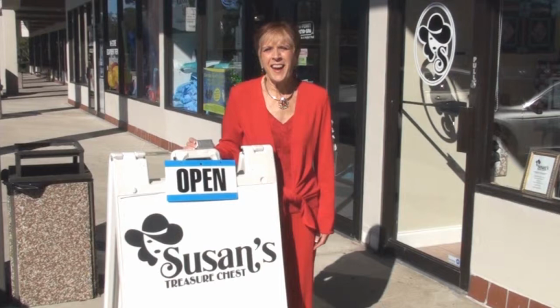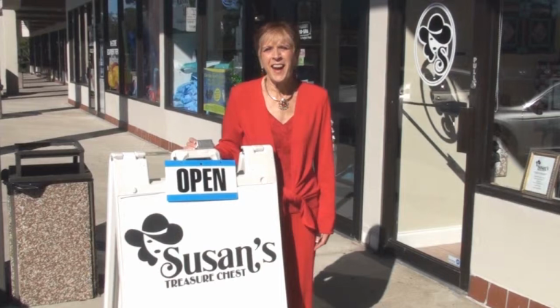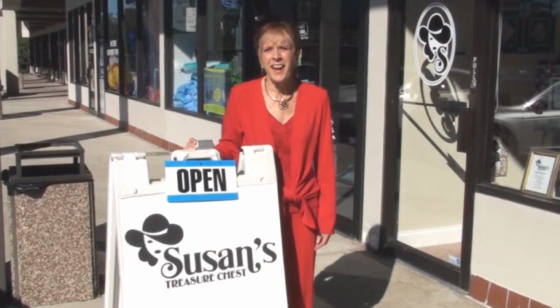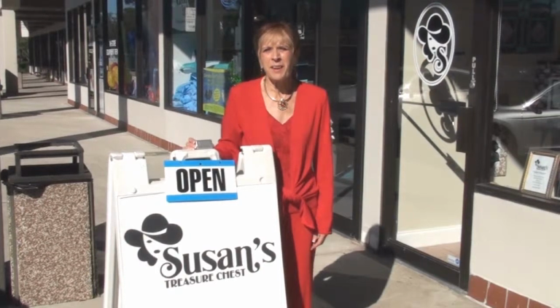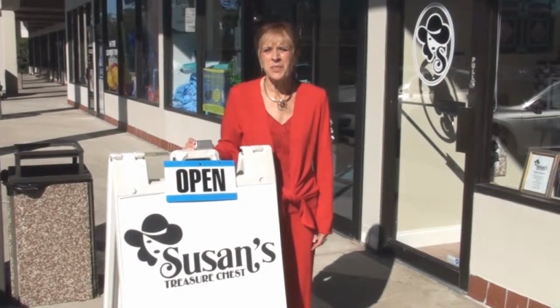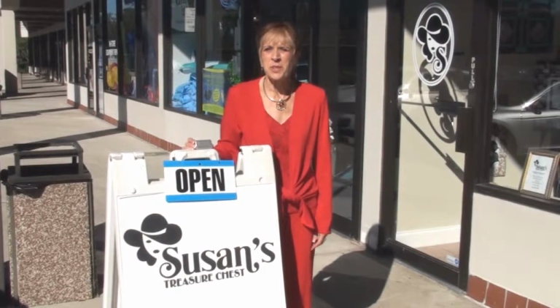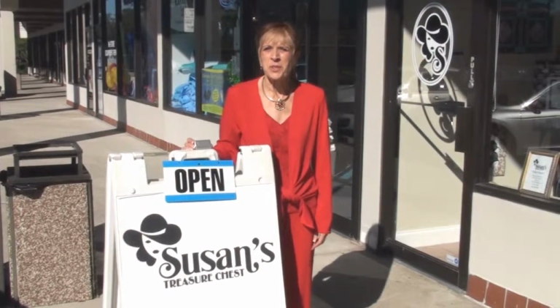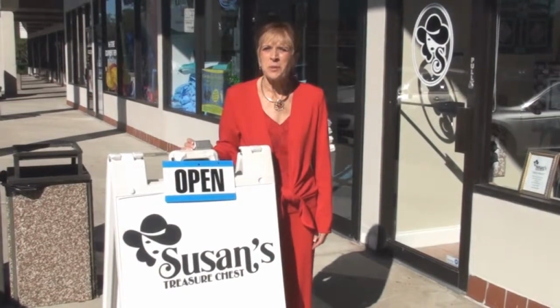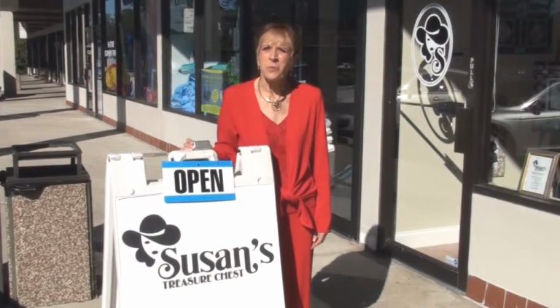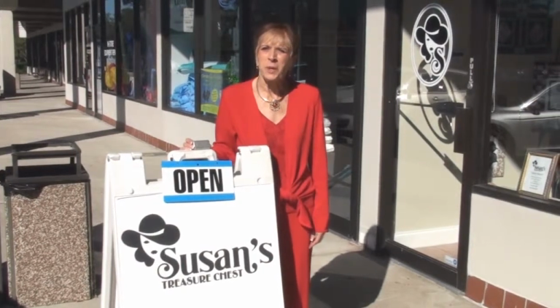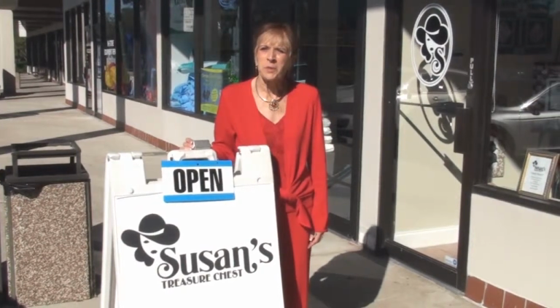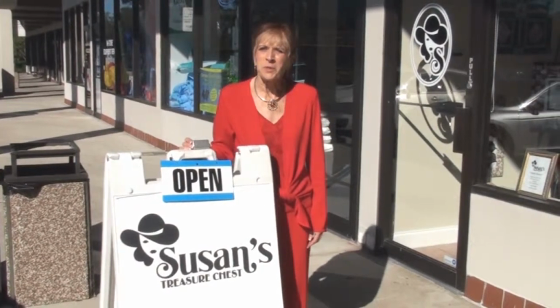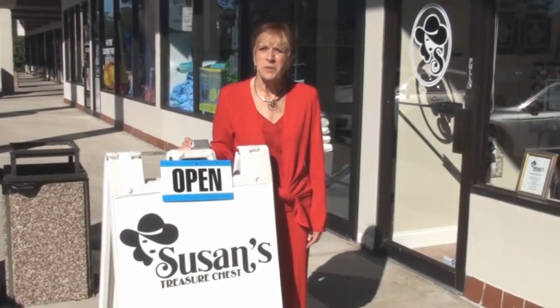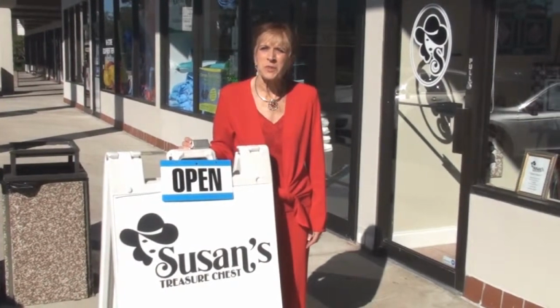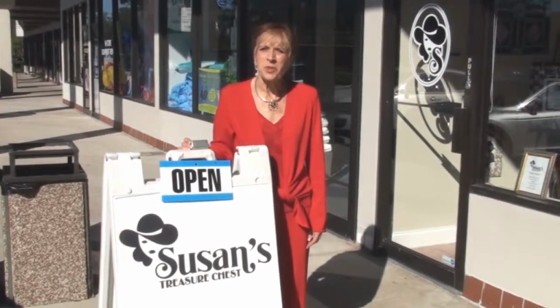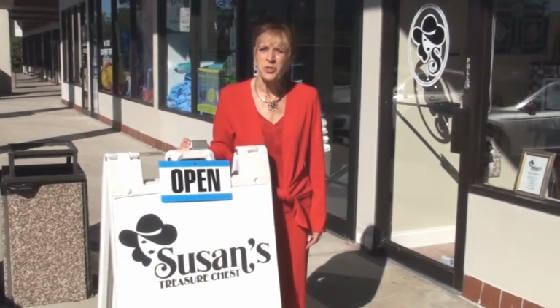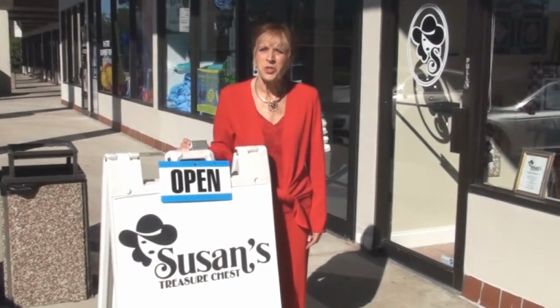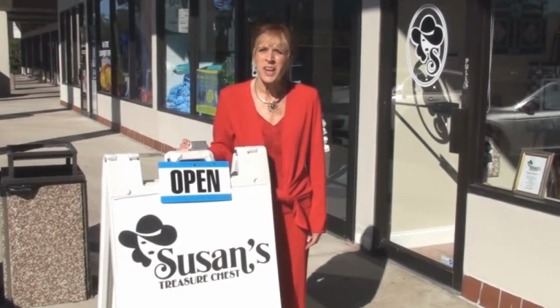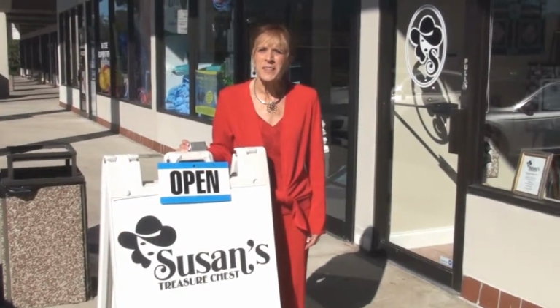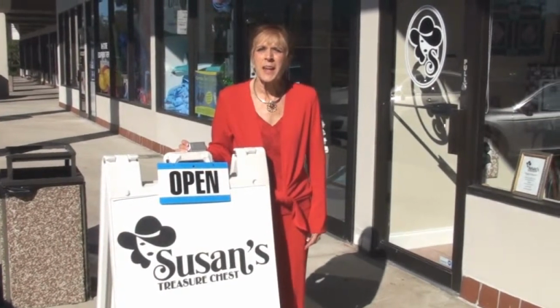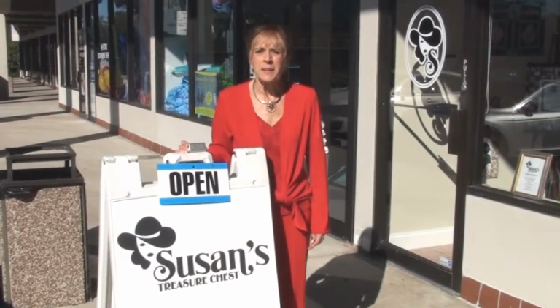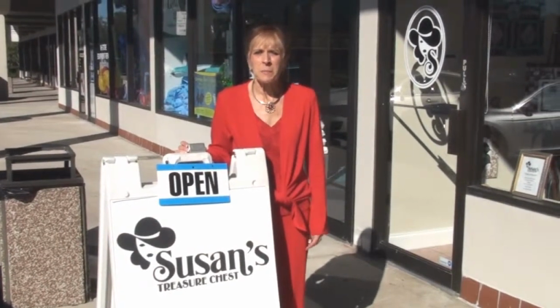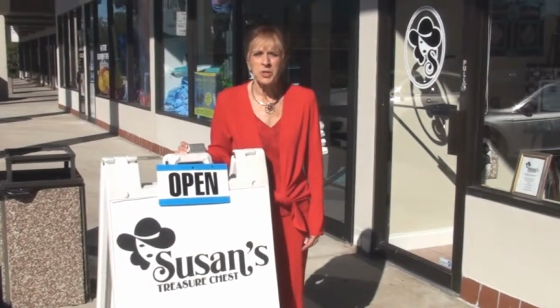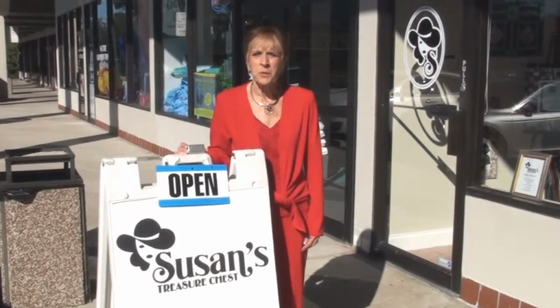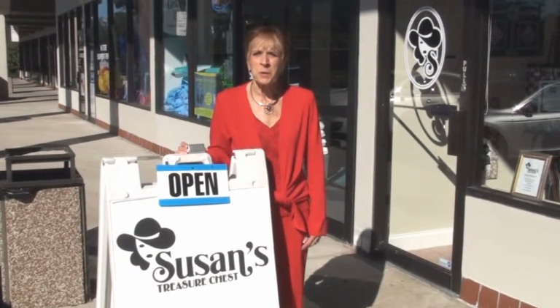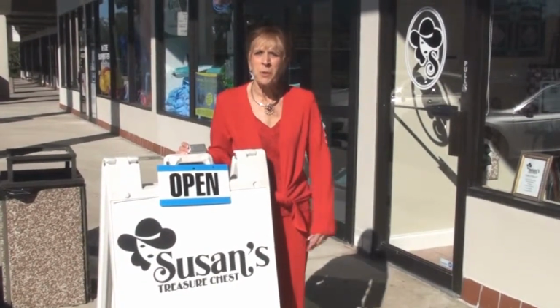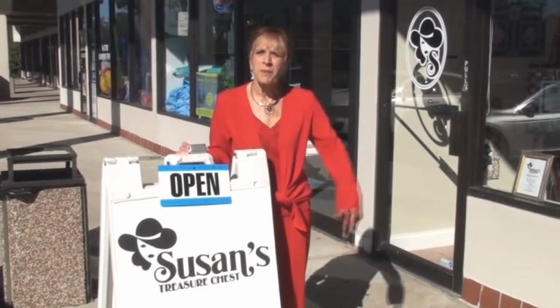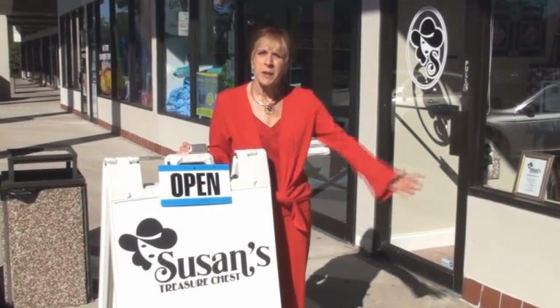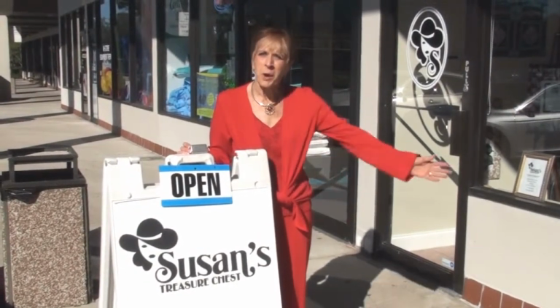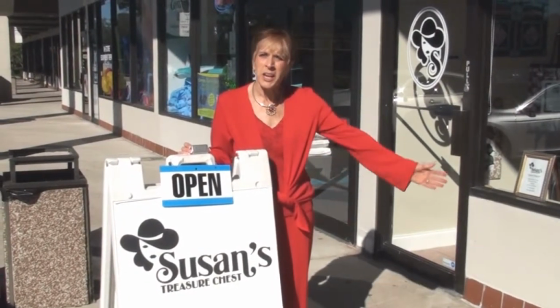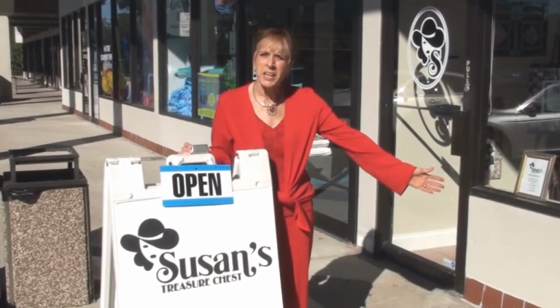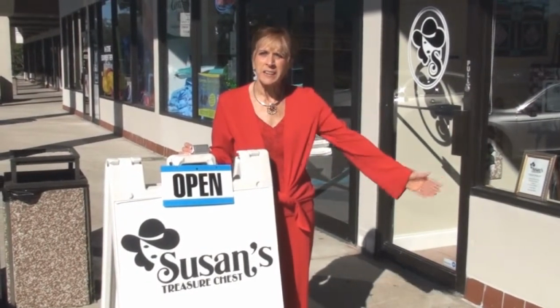Hi, I'm Susan. Welcome to Susan's Treasure Chest. Let me show you around. Come on in.